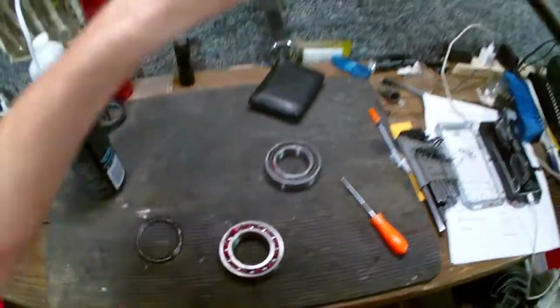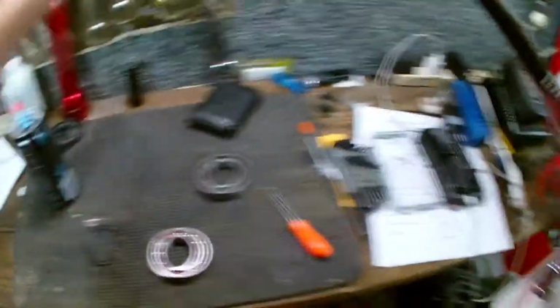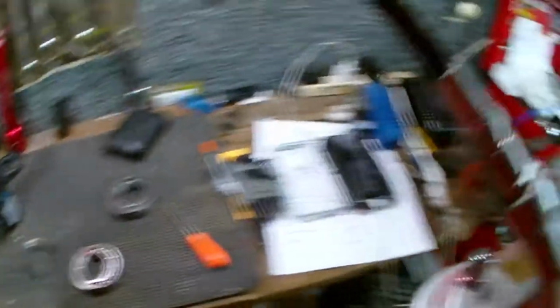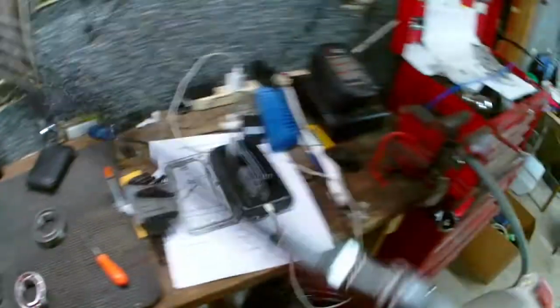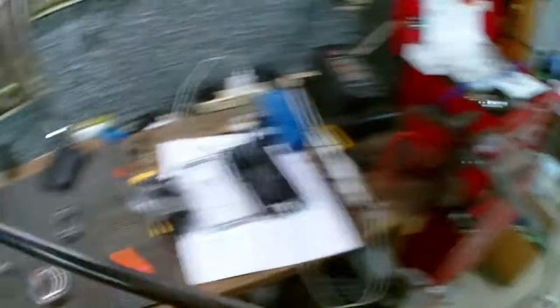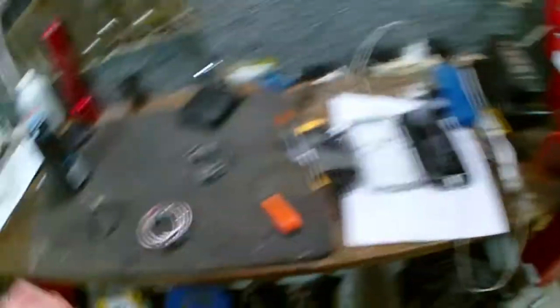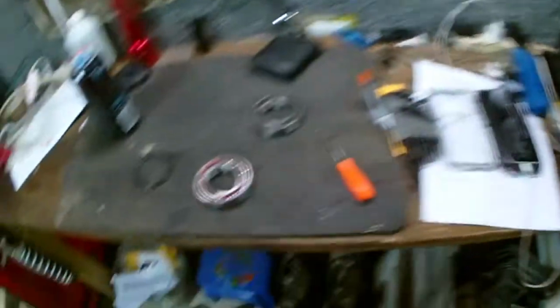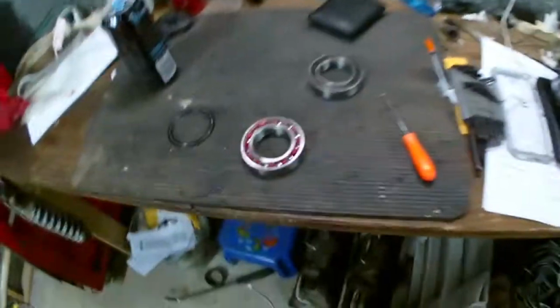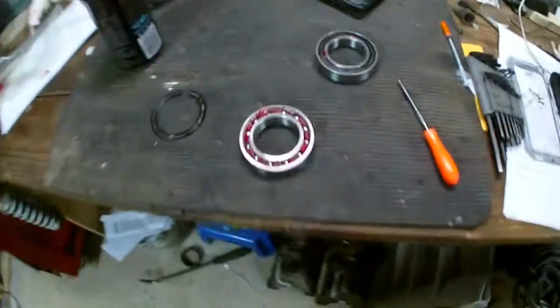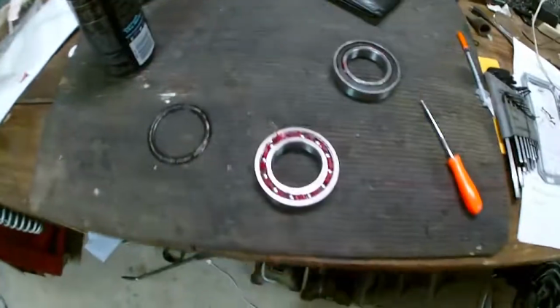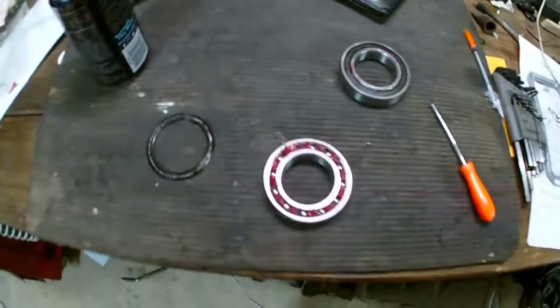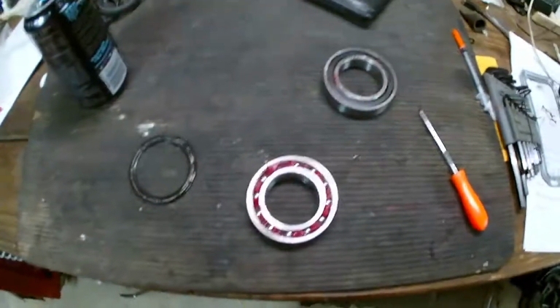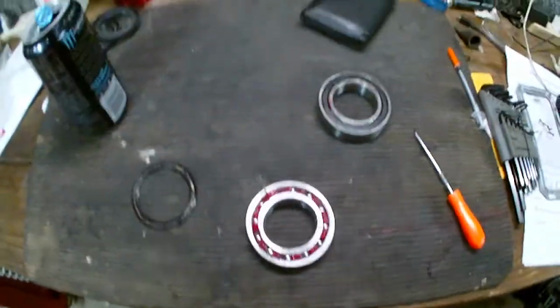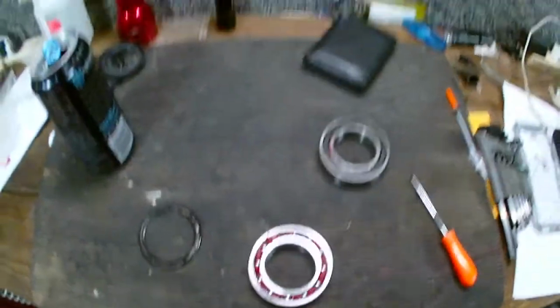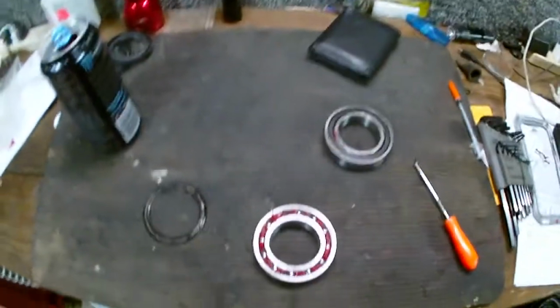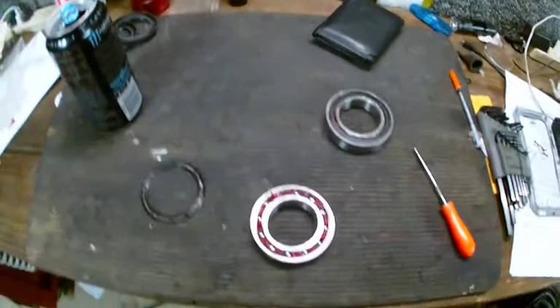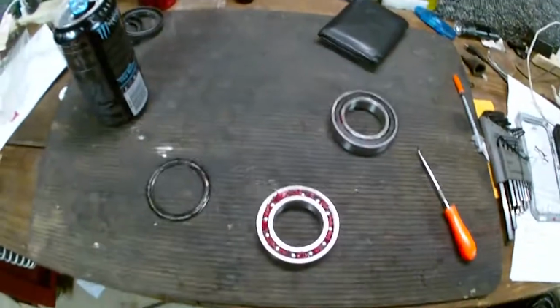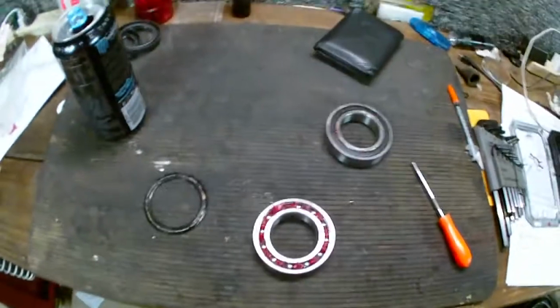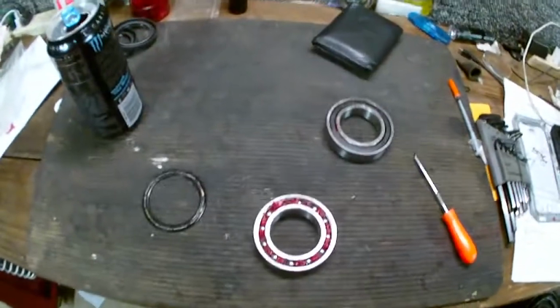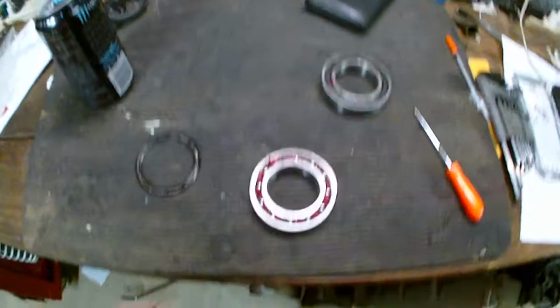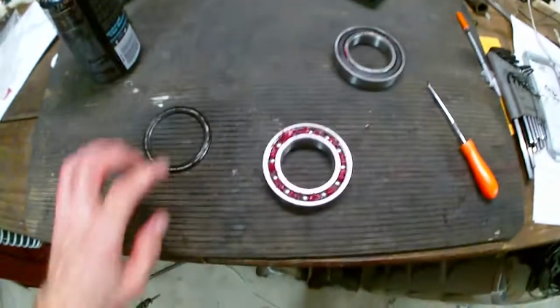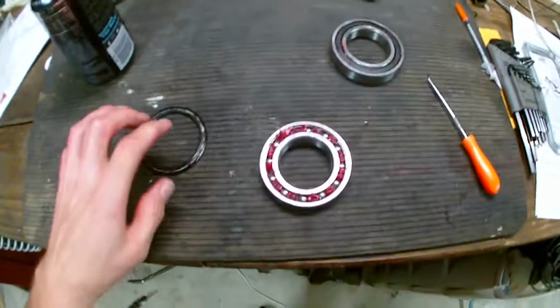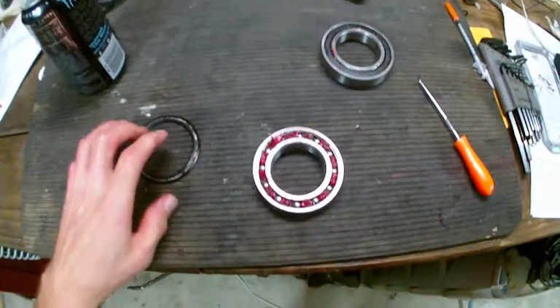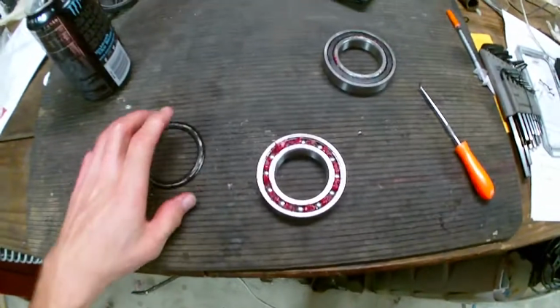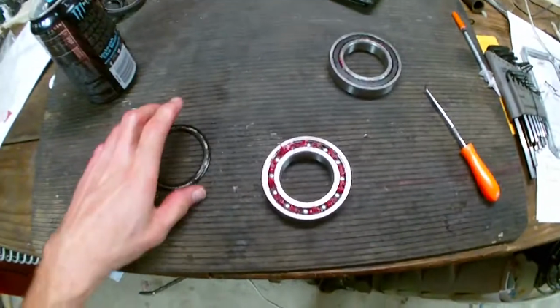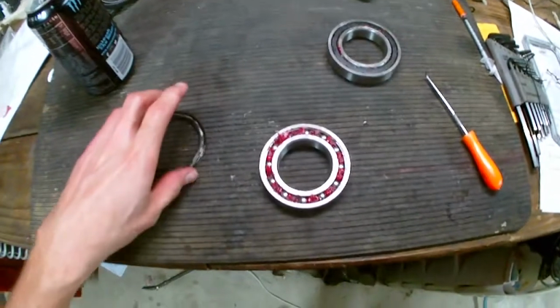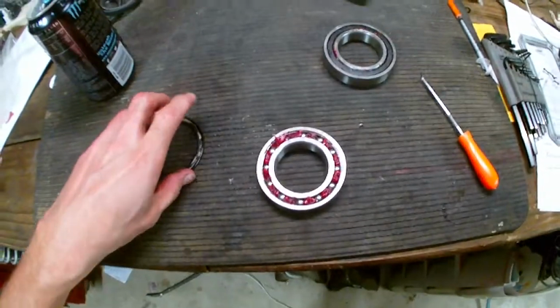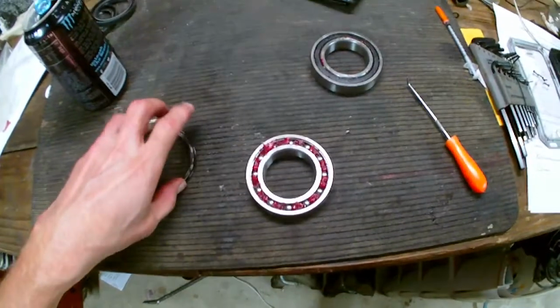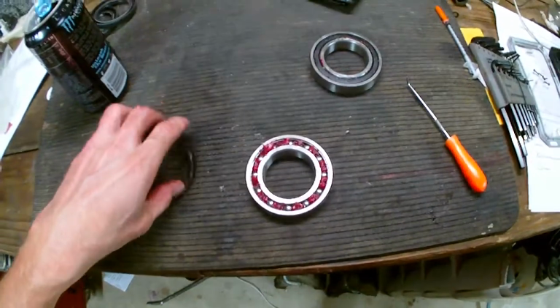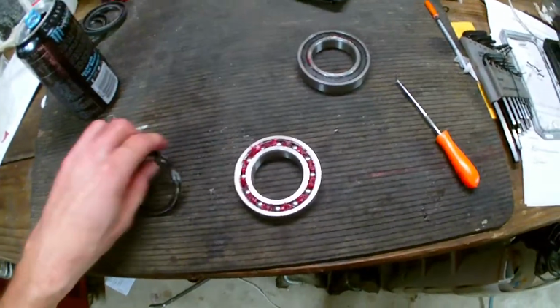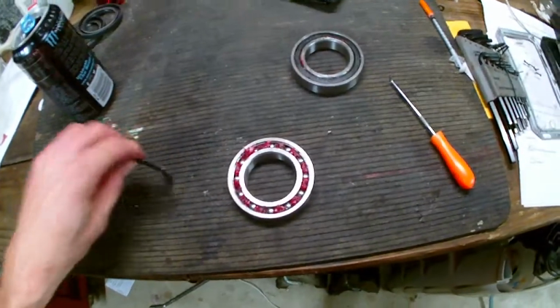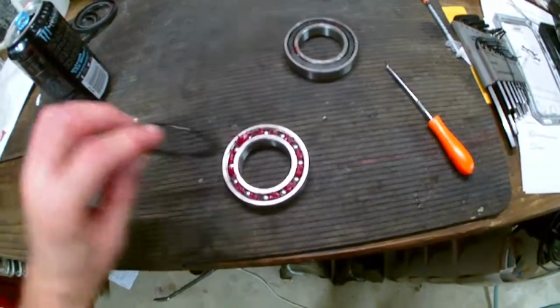See? Just like that, it's nice and greased more.